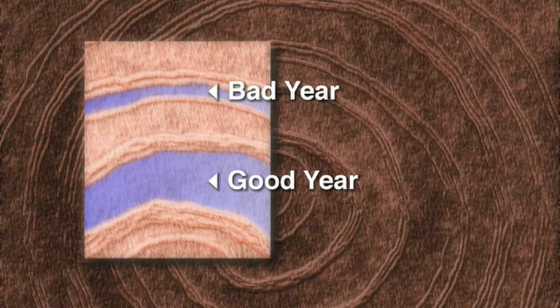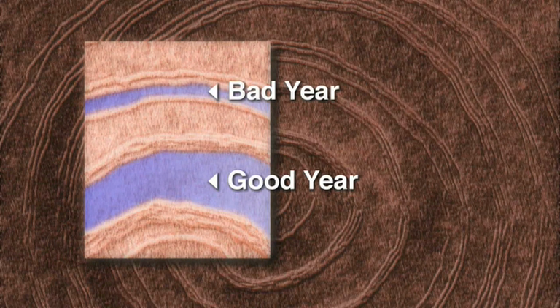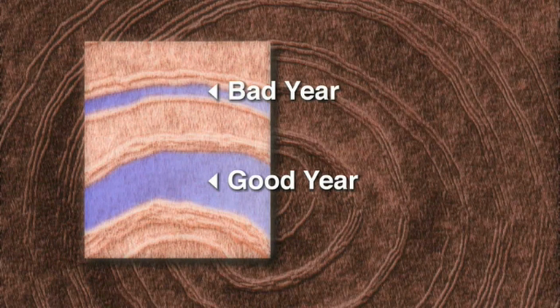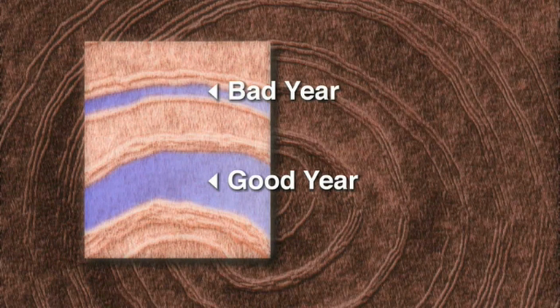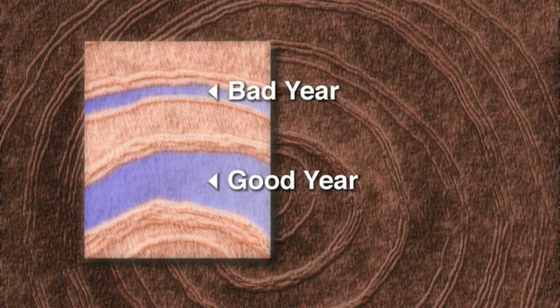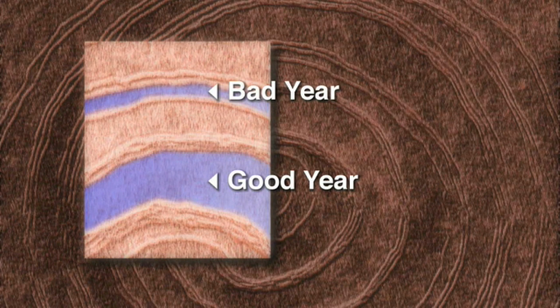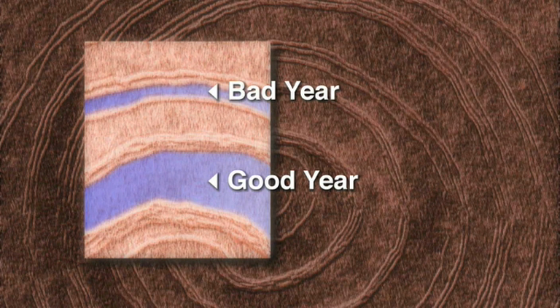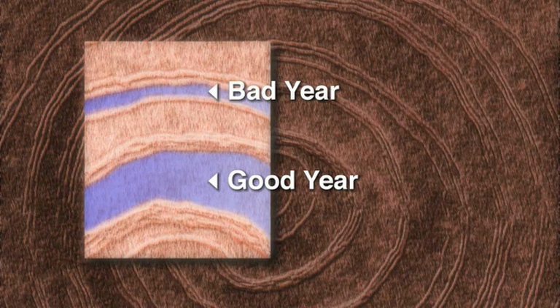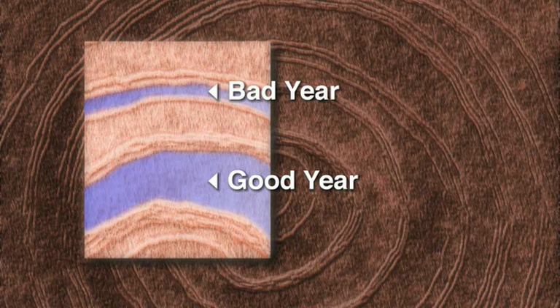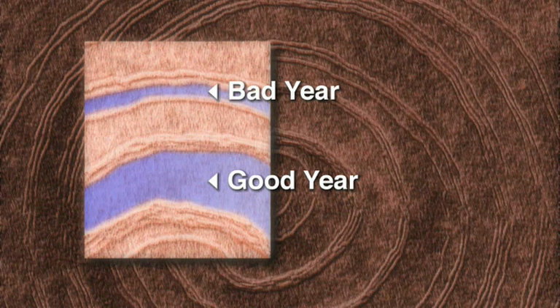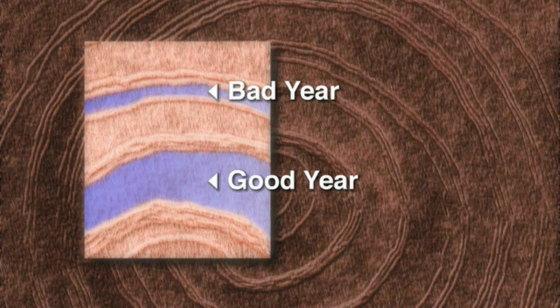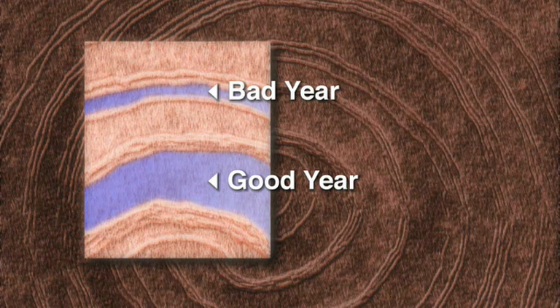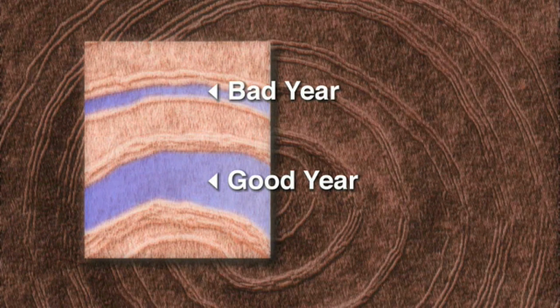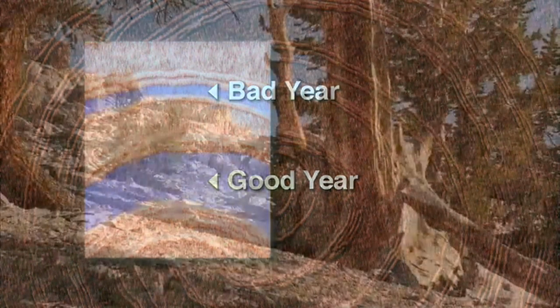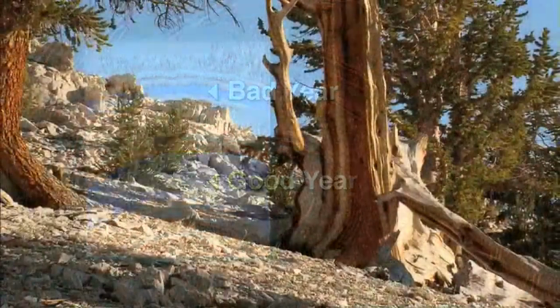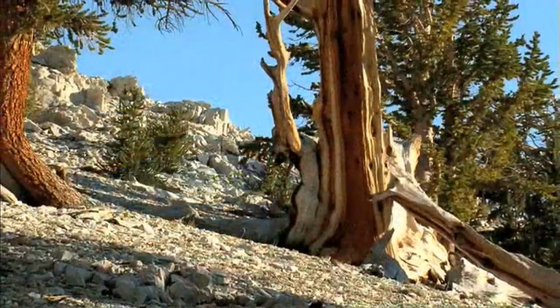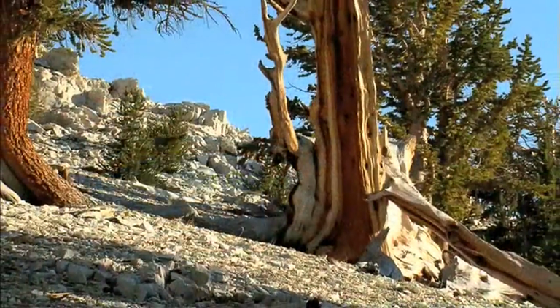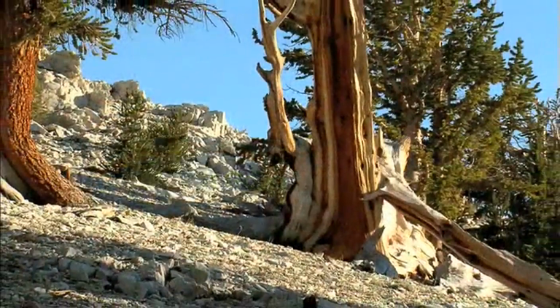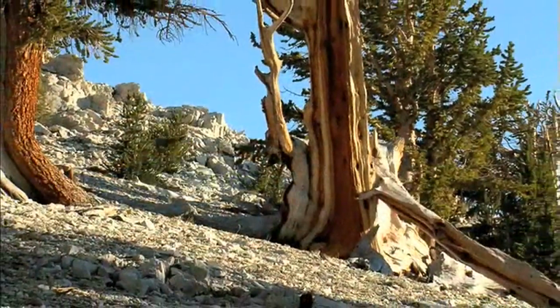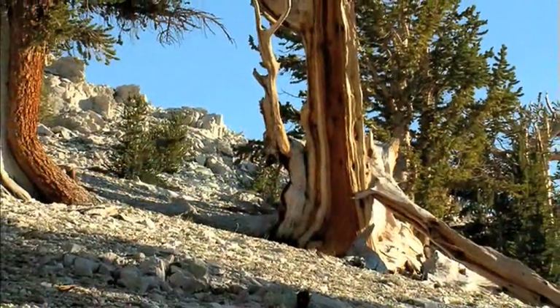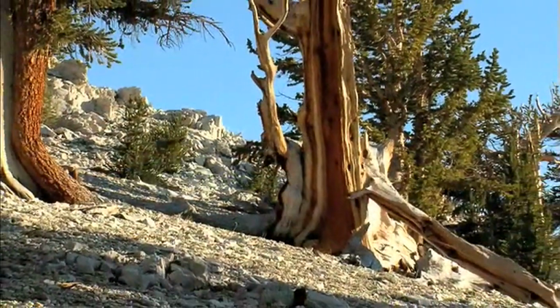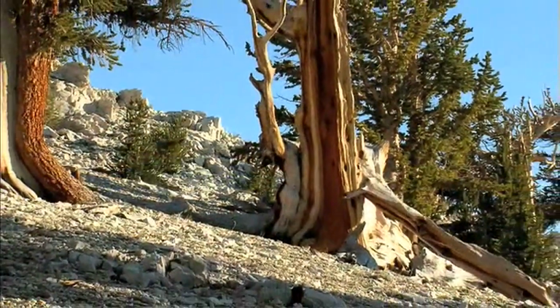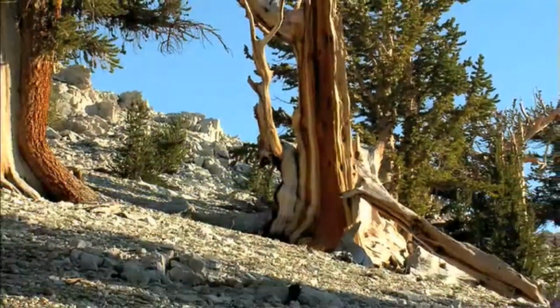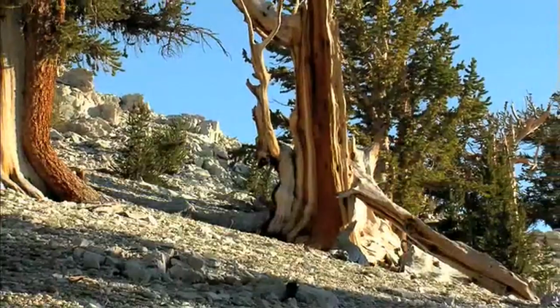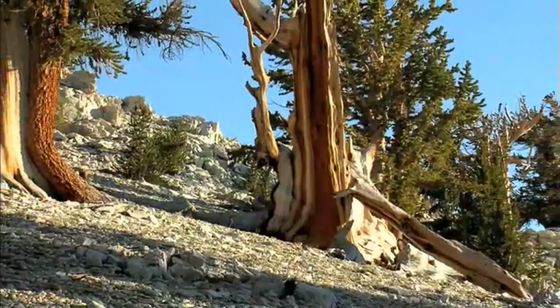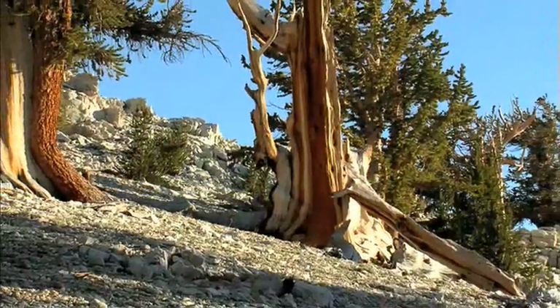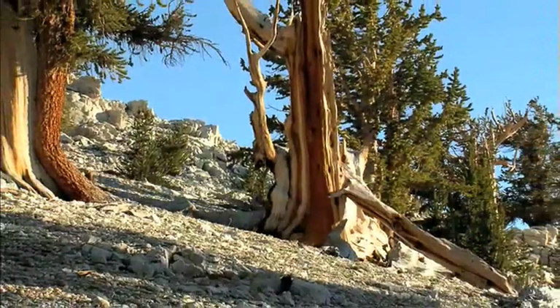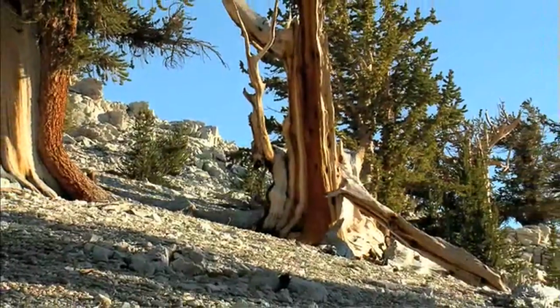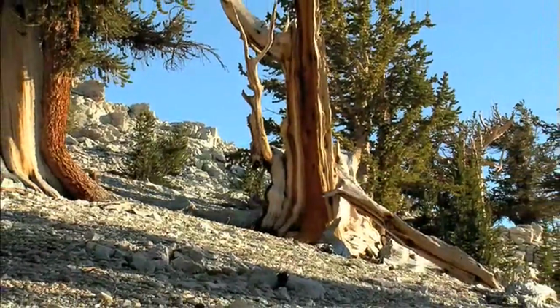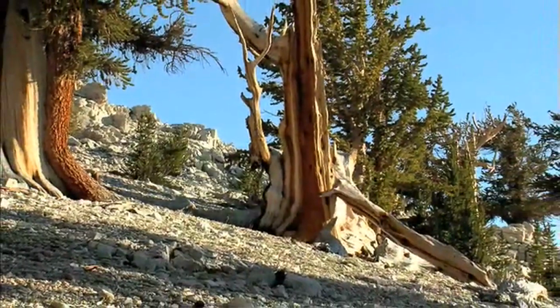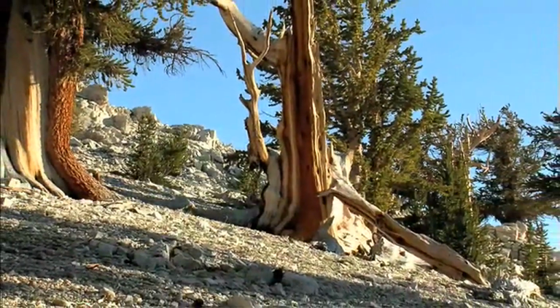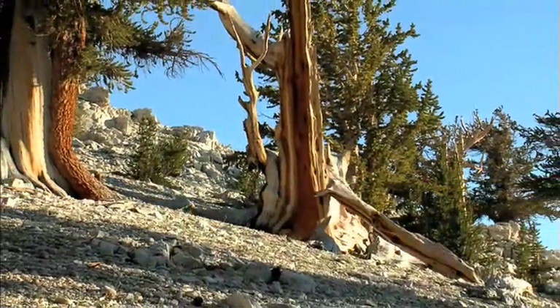The wider the ring, the better the conditions. This allows us to look at the general trends of climate in the region.